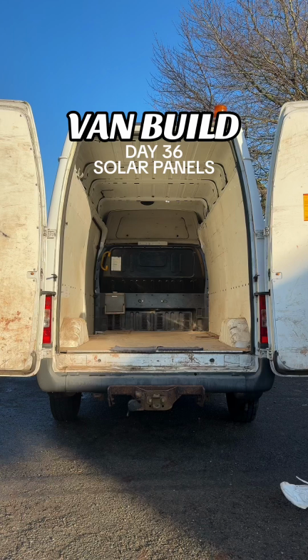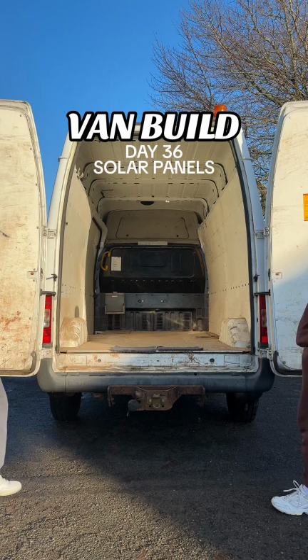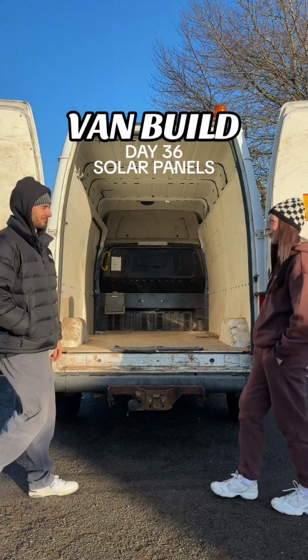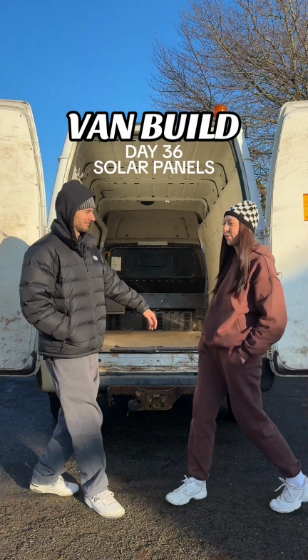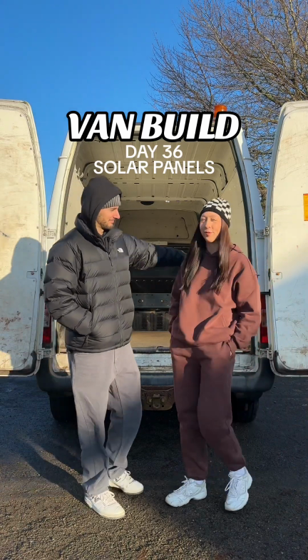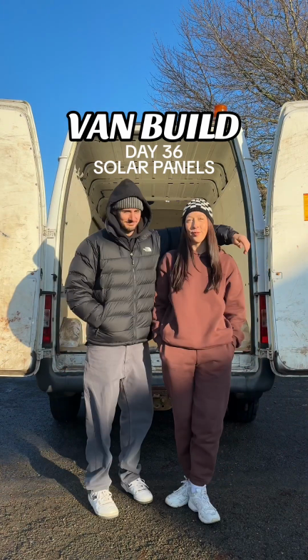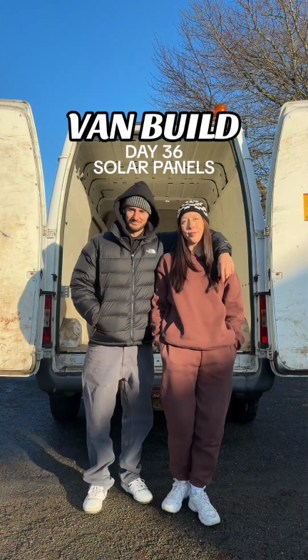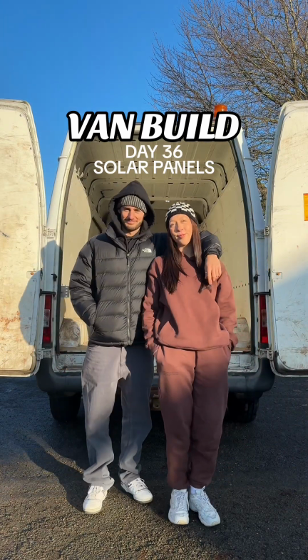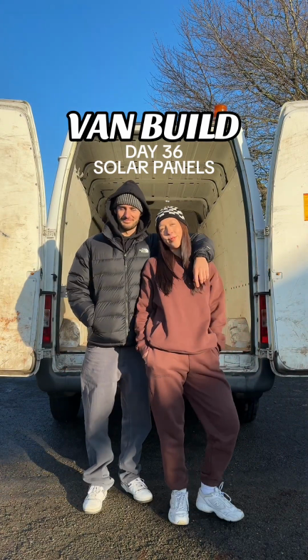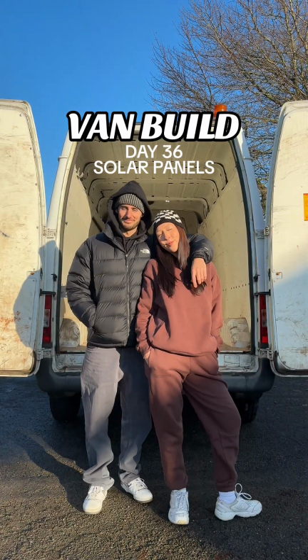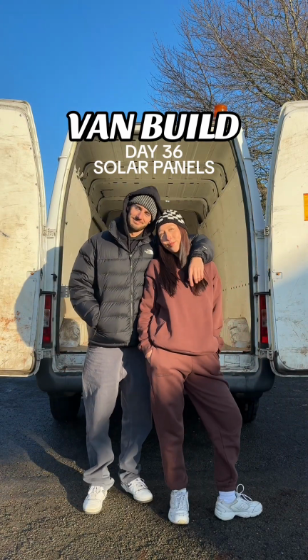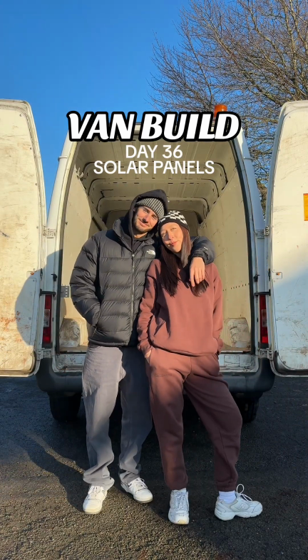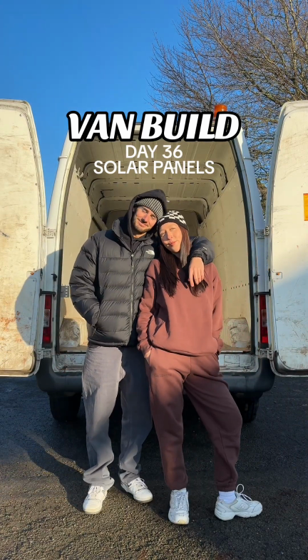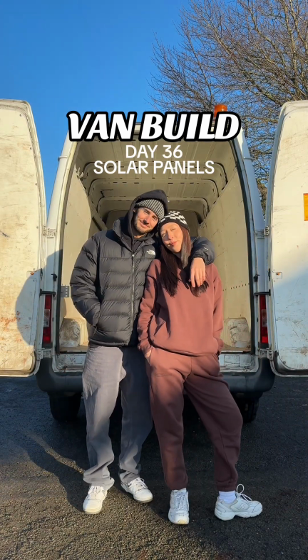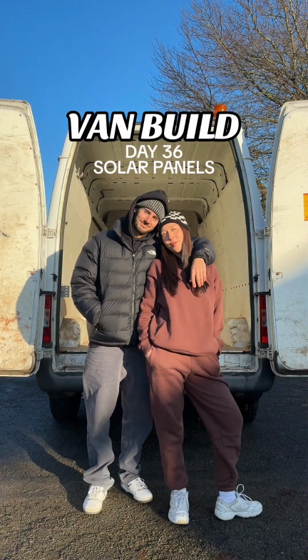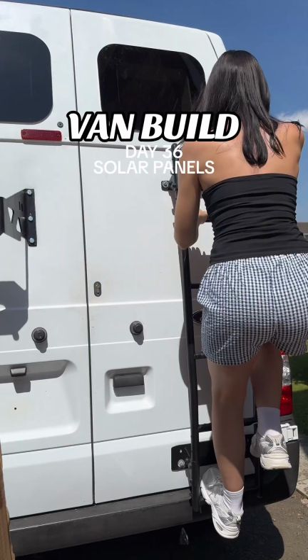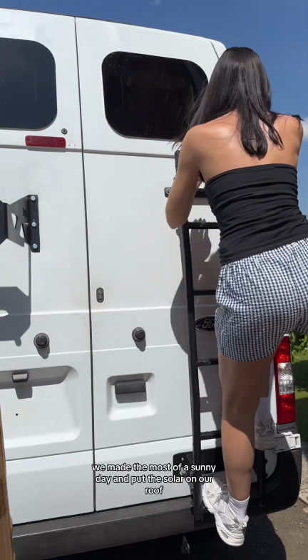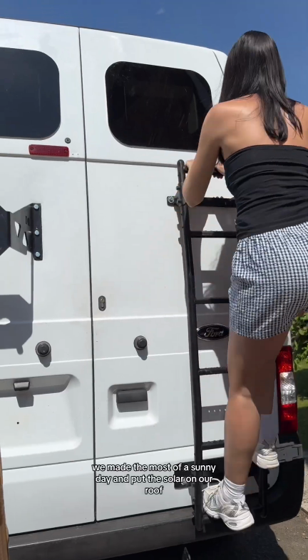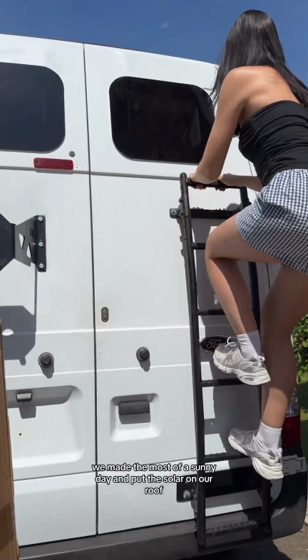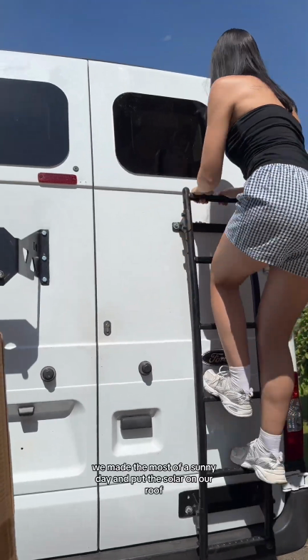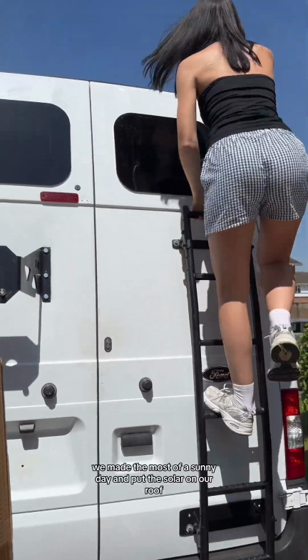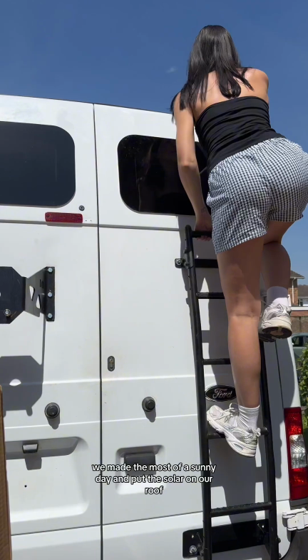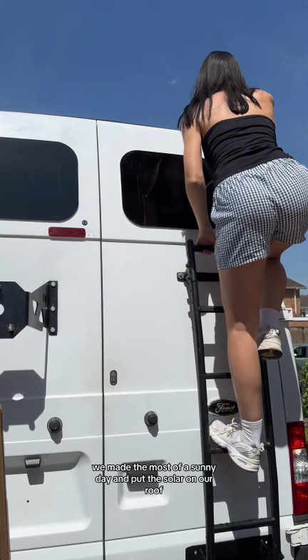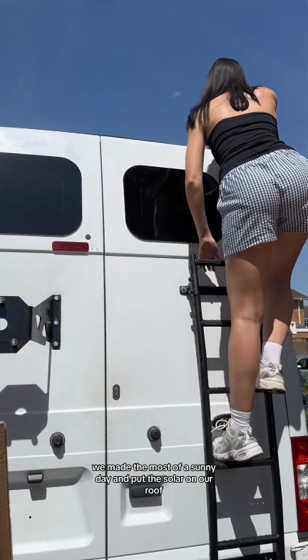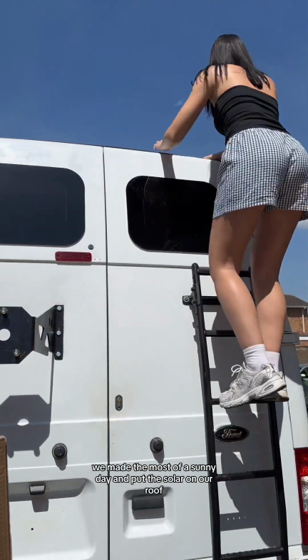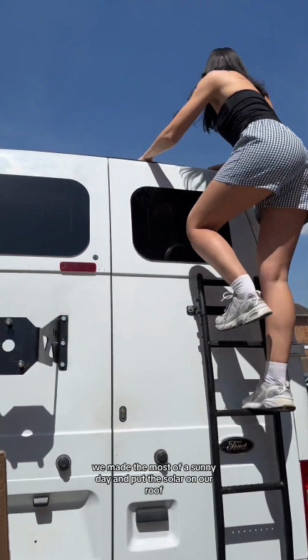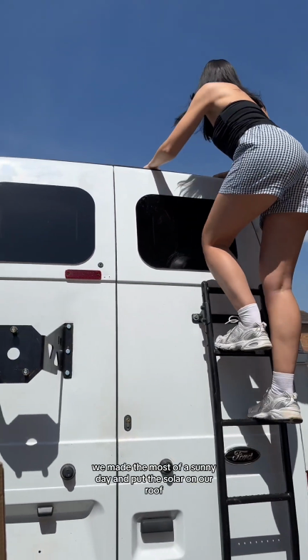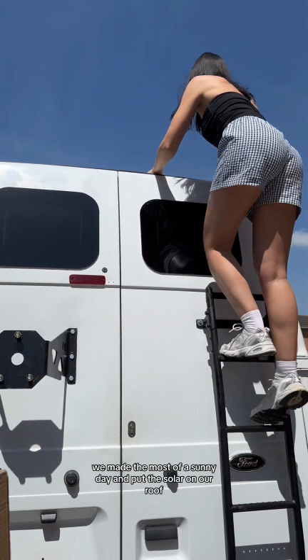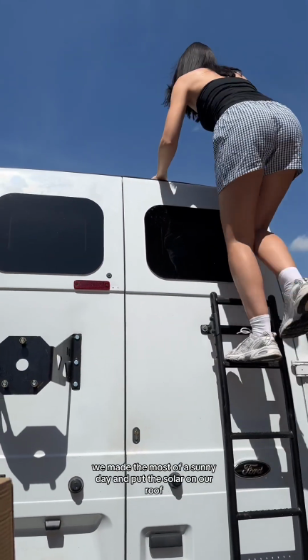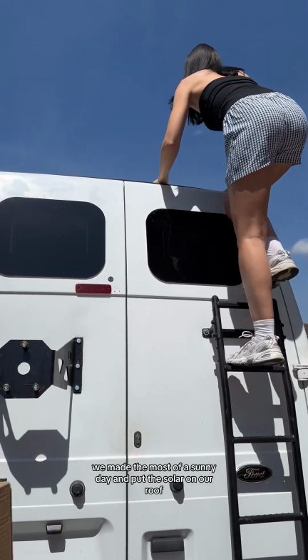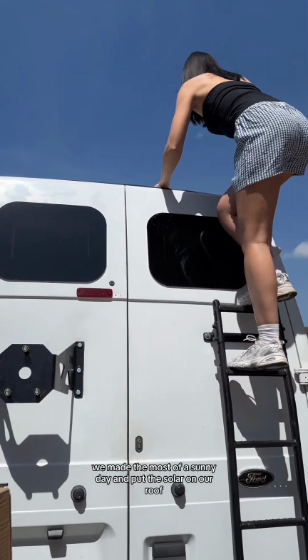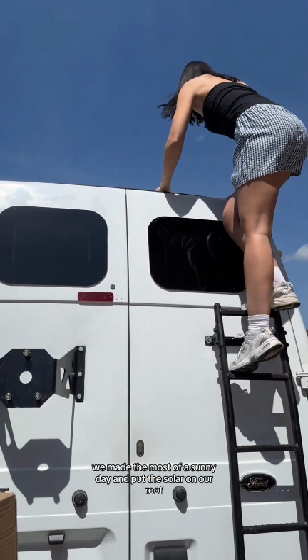Hi, it's Lauren and Lewis and welcome to day 36 of our van build. We made the most of a sunny day and put the solar on our roof.